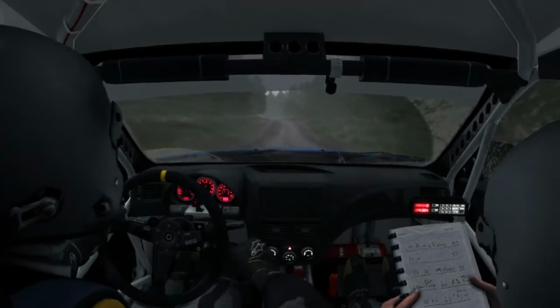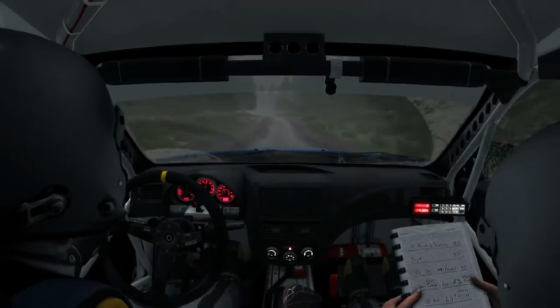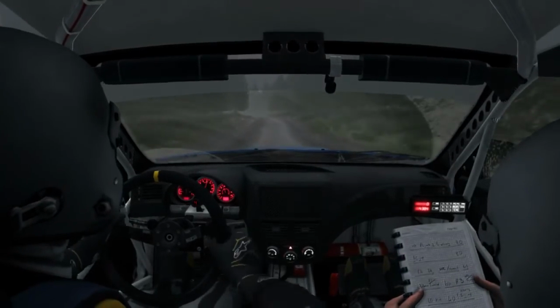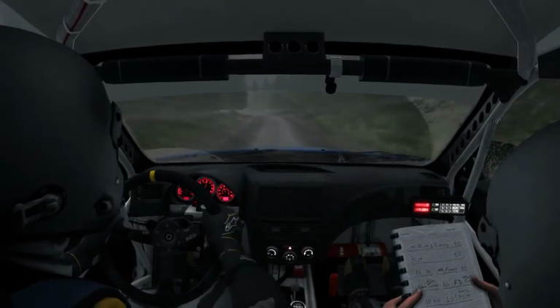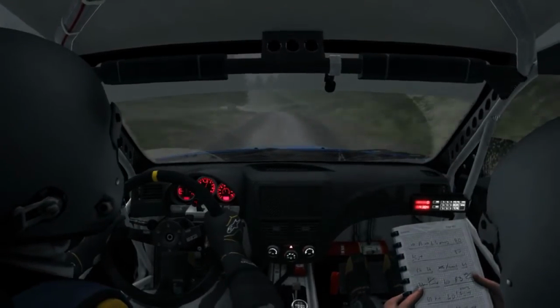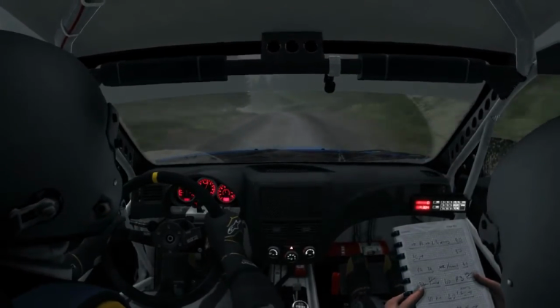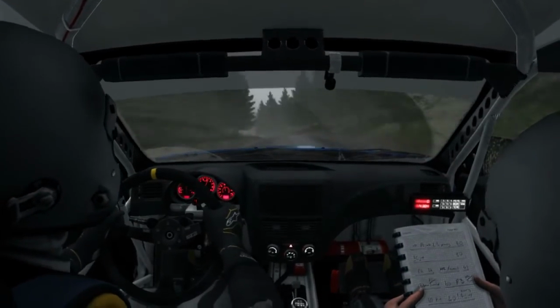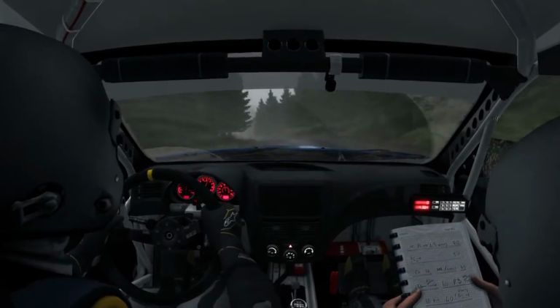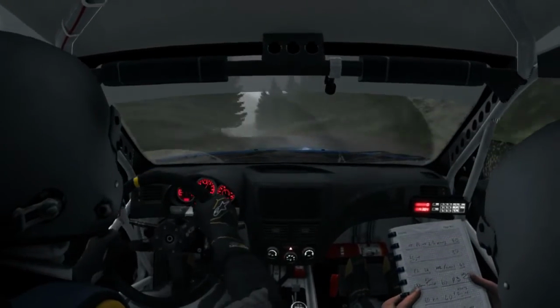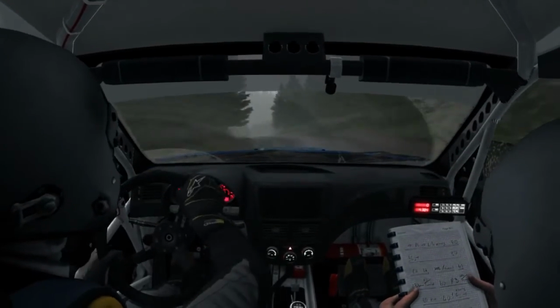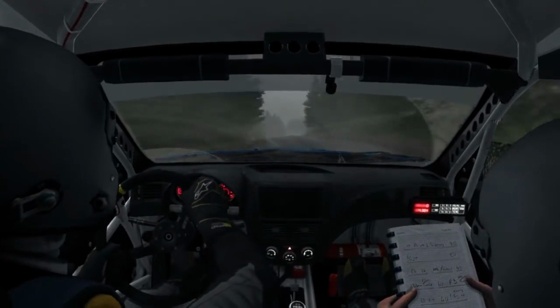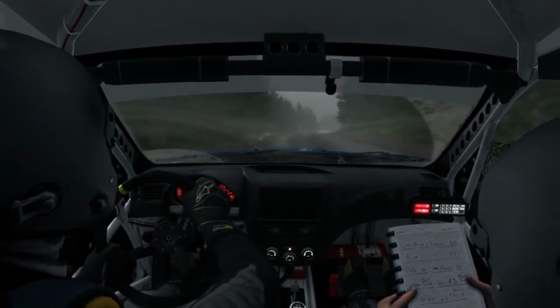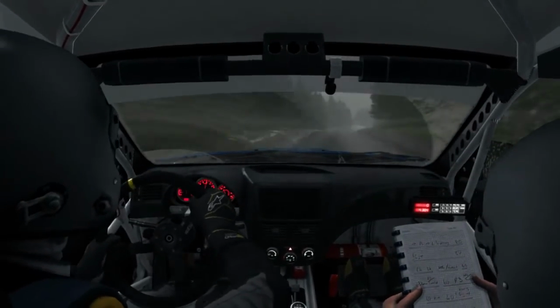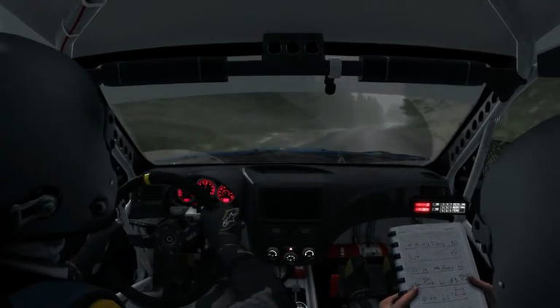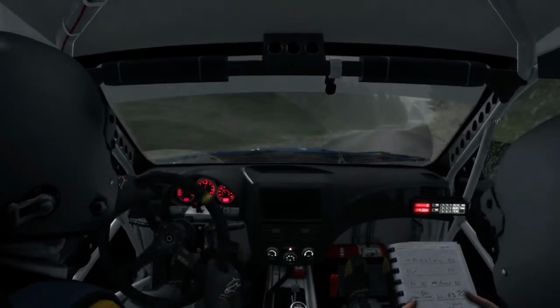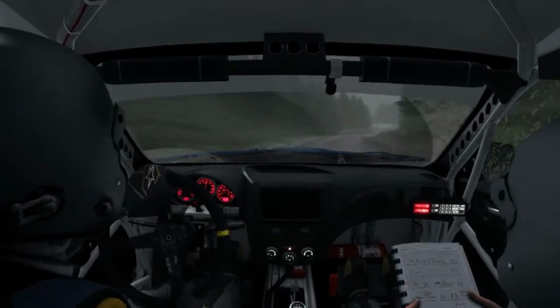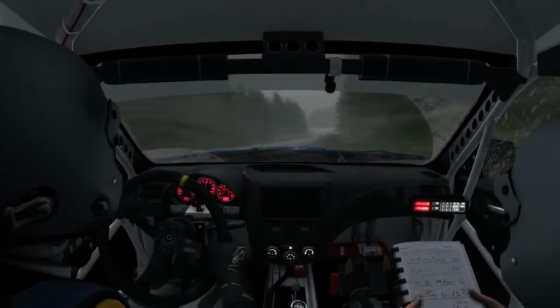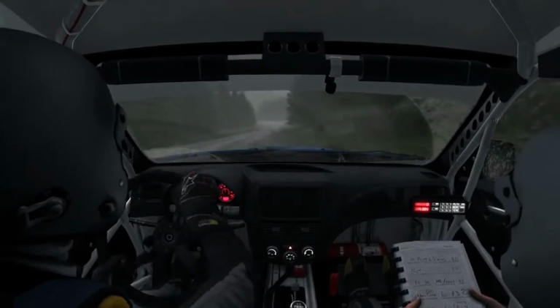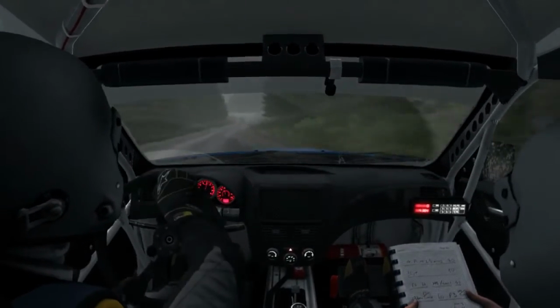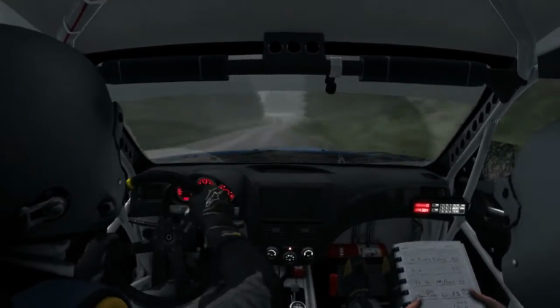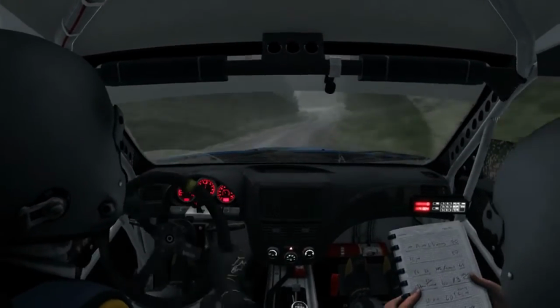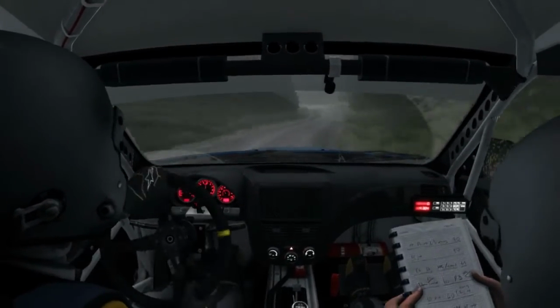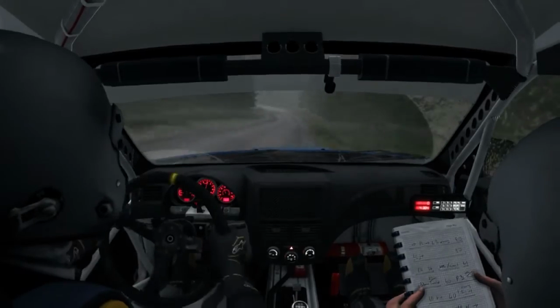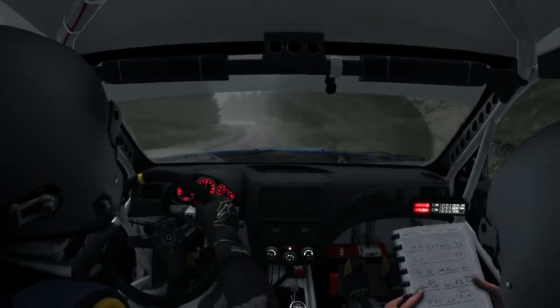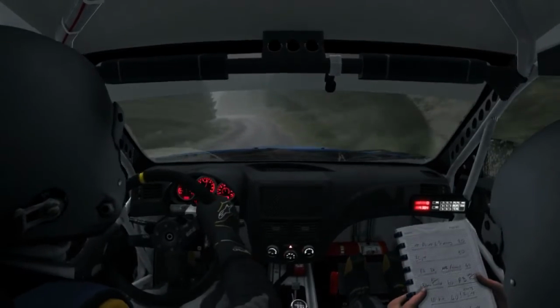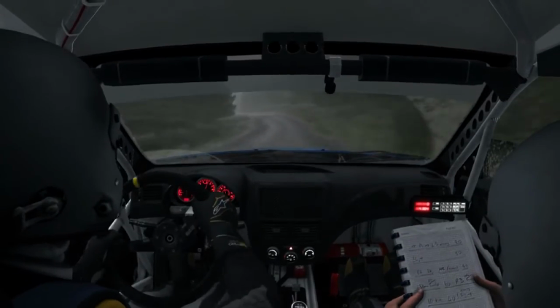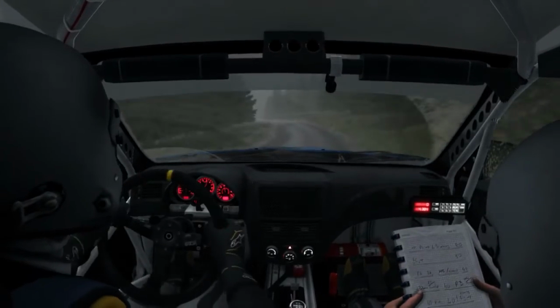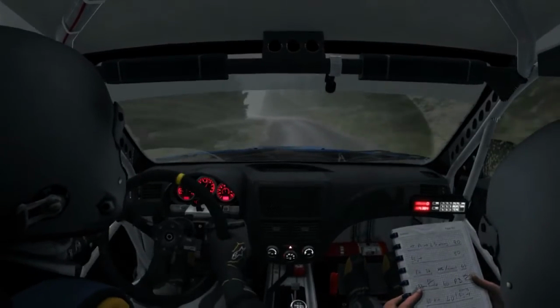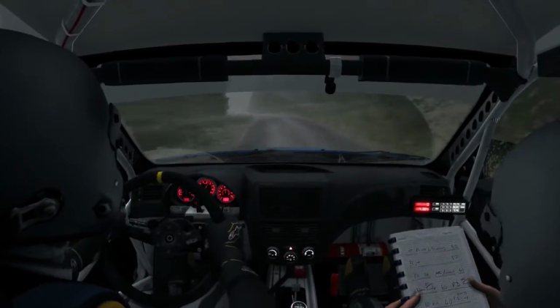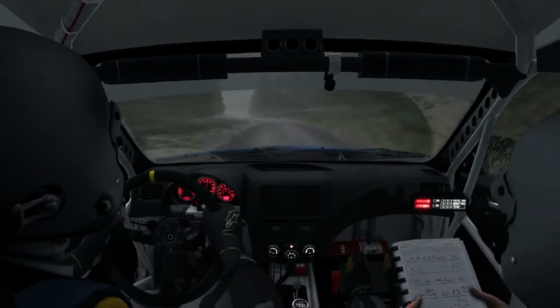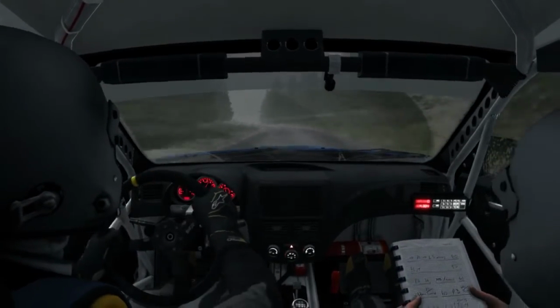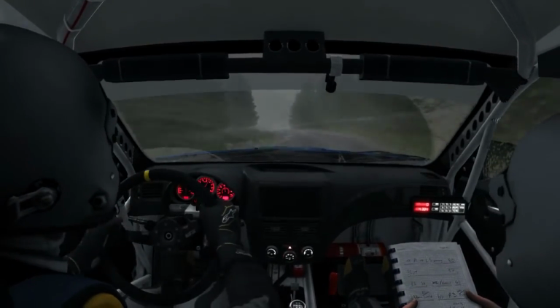Right 6, 80, portion left 6, crest, into right 3 long, don't cut 60.